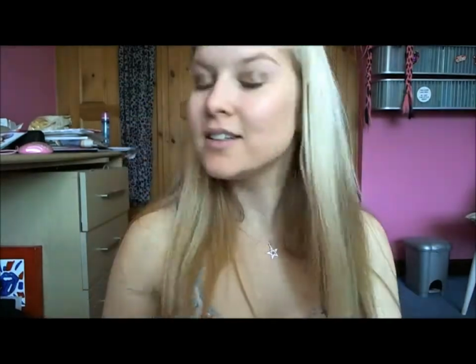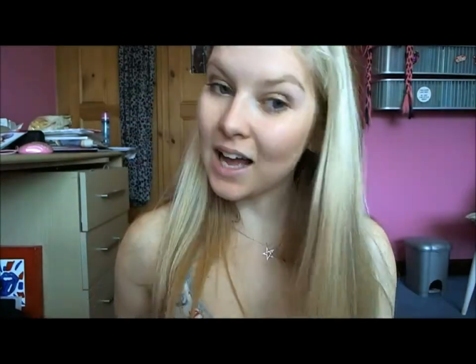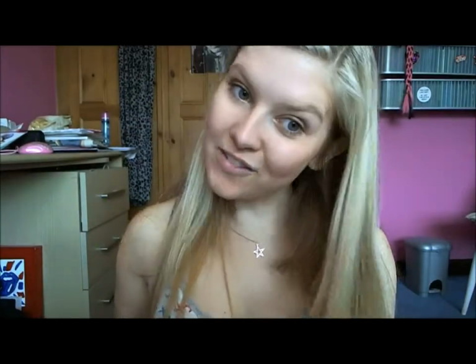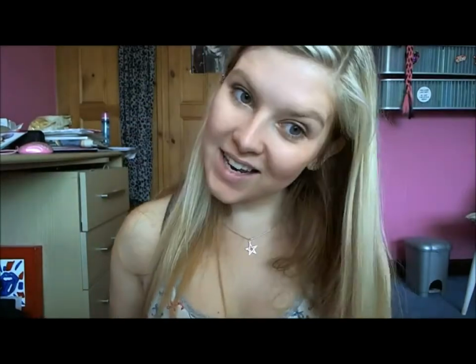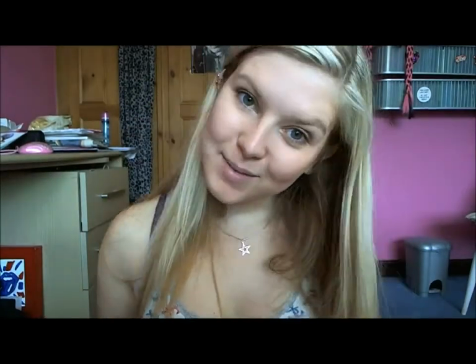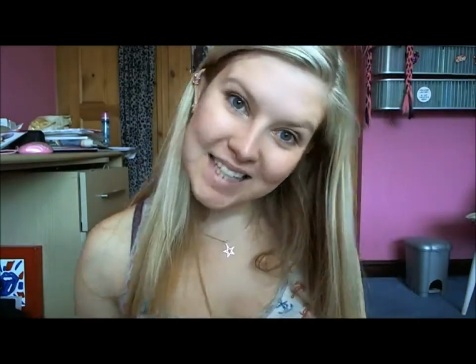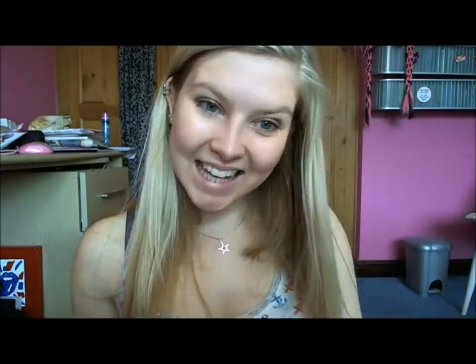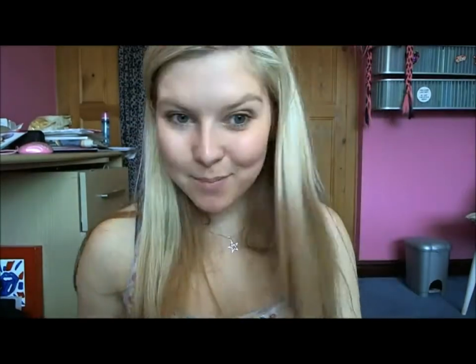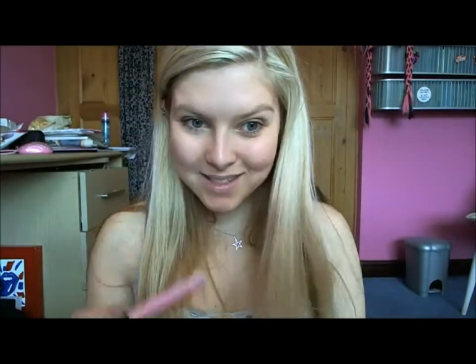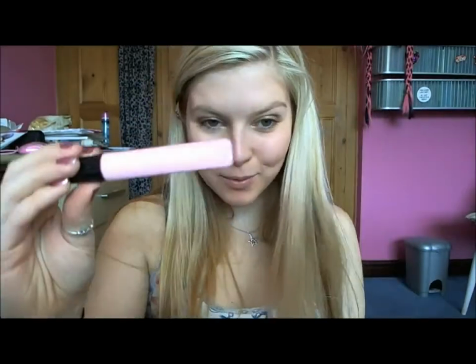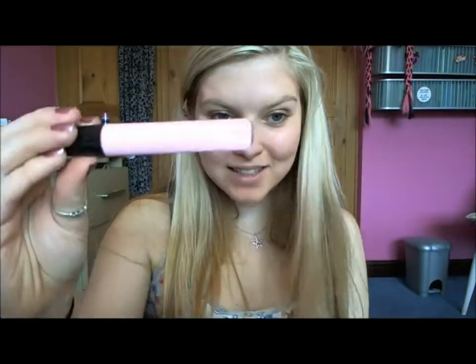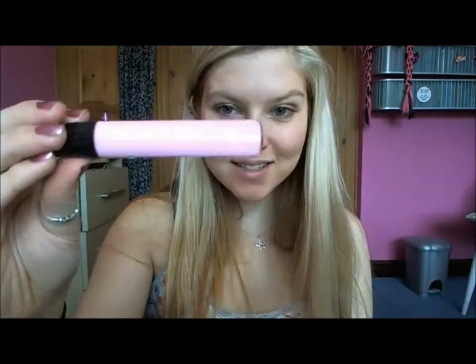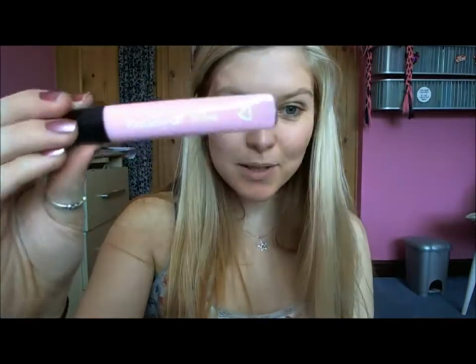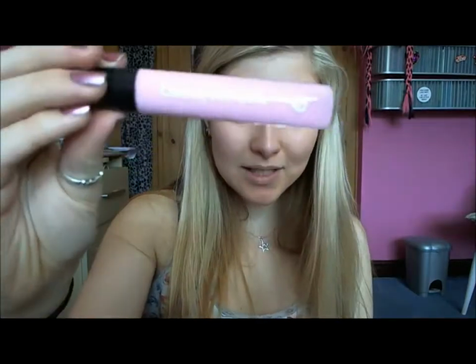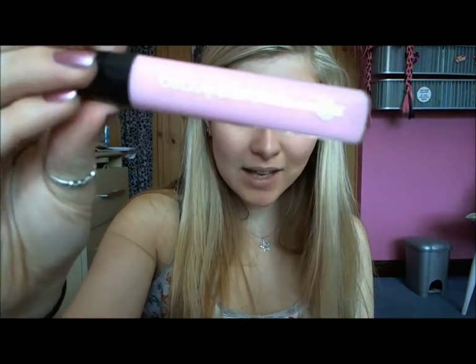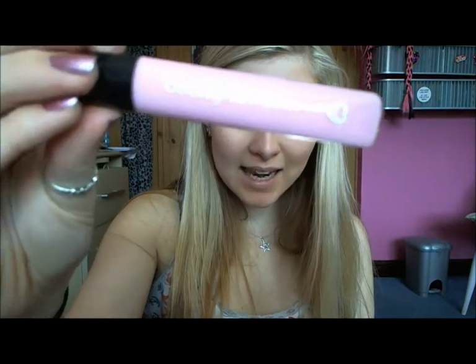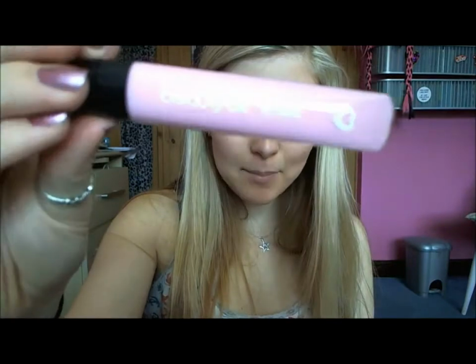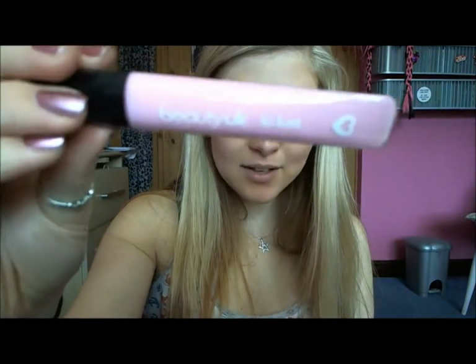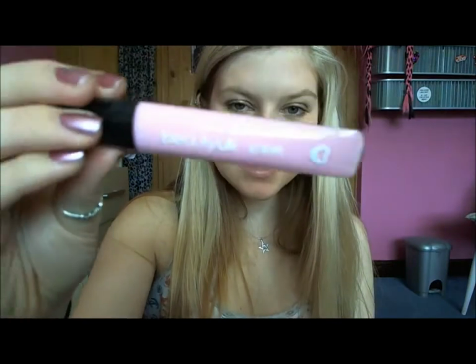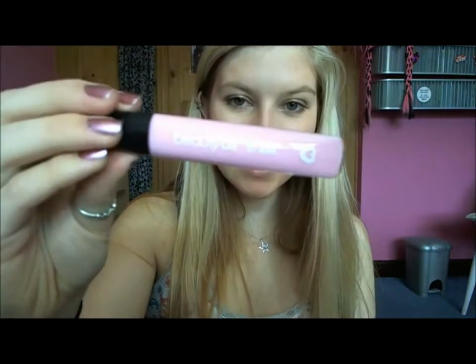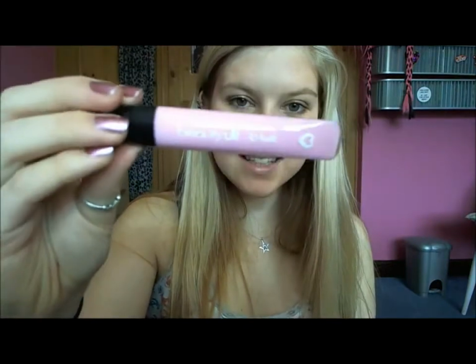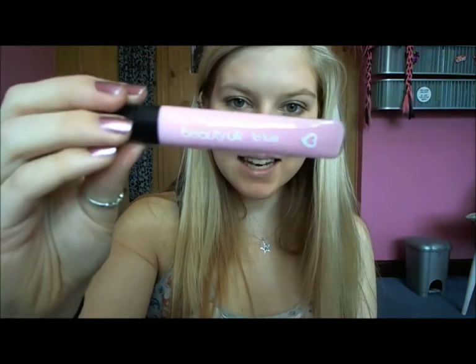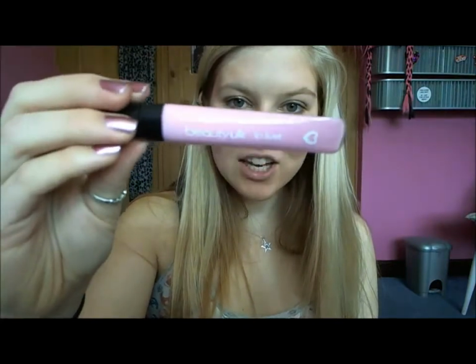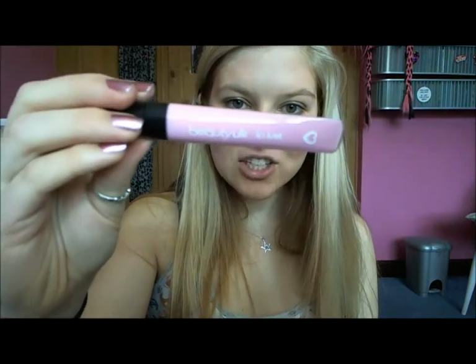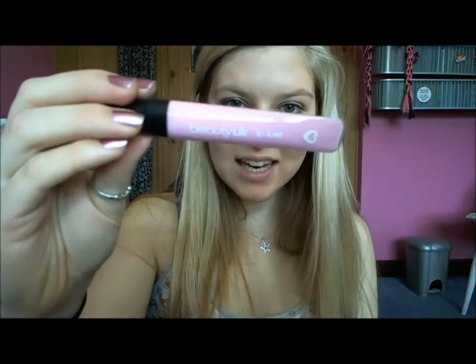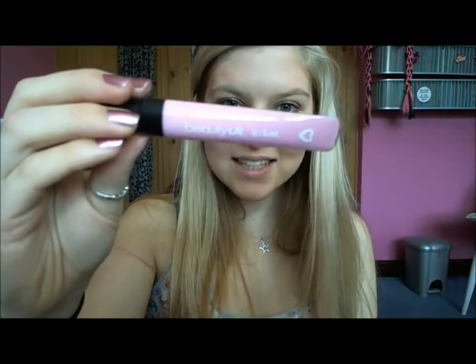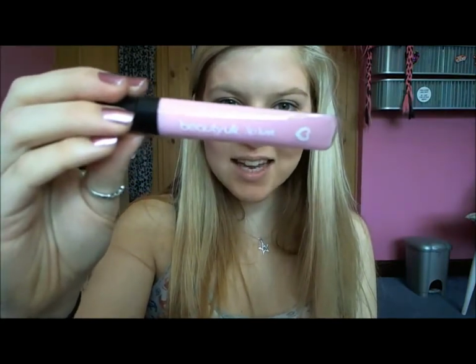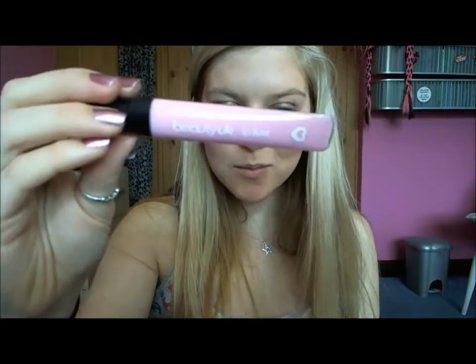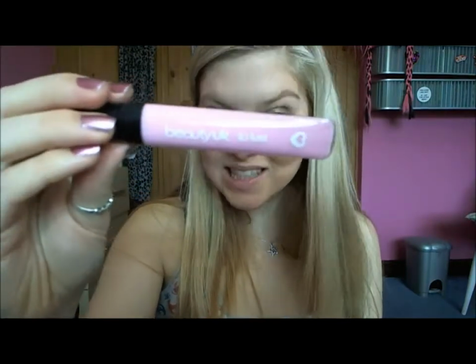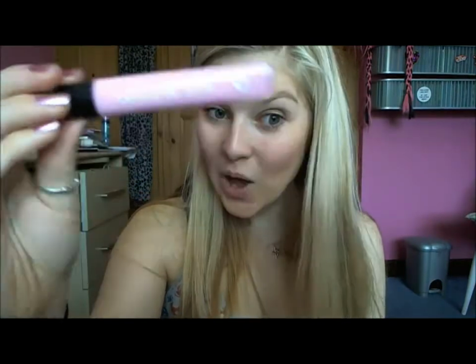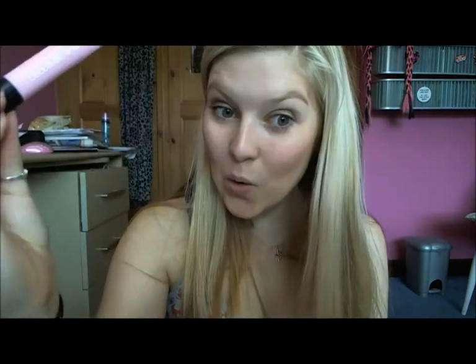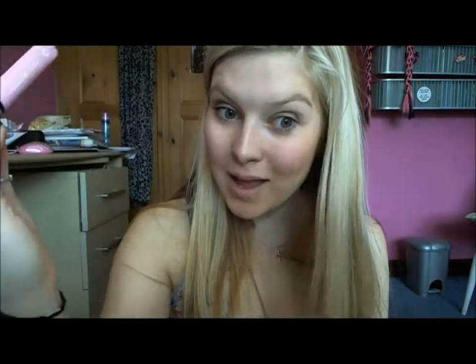For the lips I'm just going to keep it simple. This is the Beauty UK Lip Lust in shade 6, which is Oh Baby.